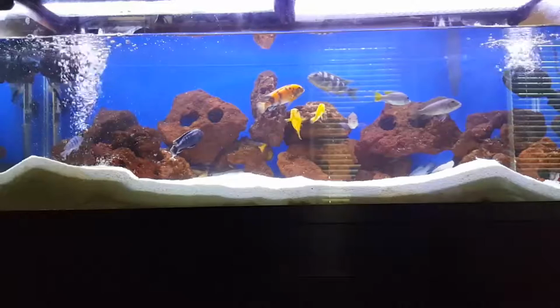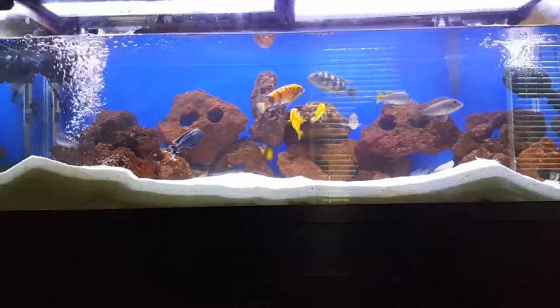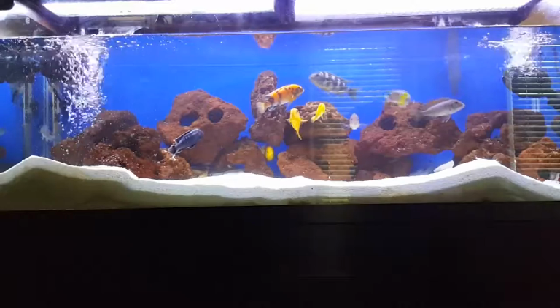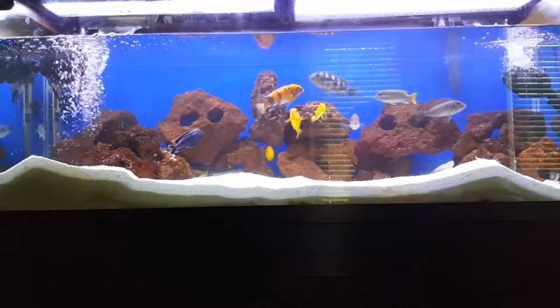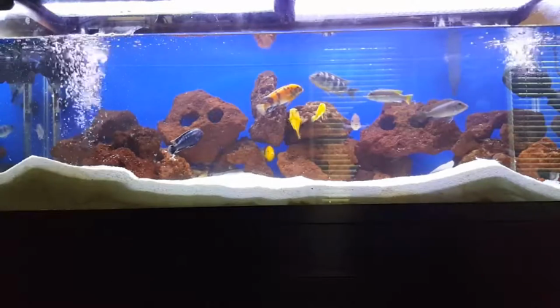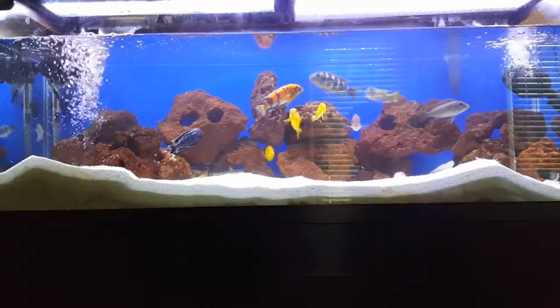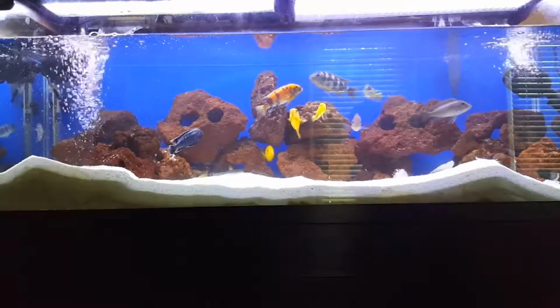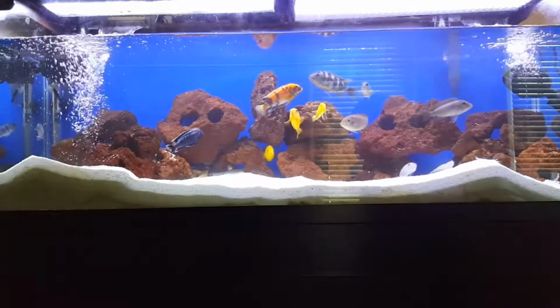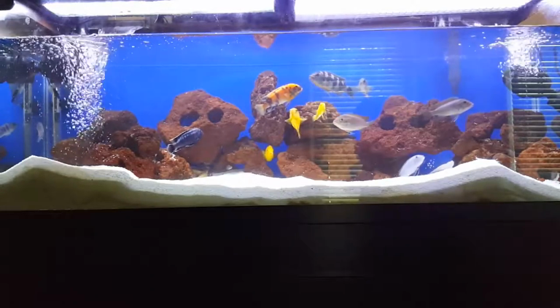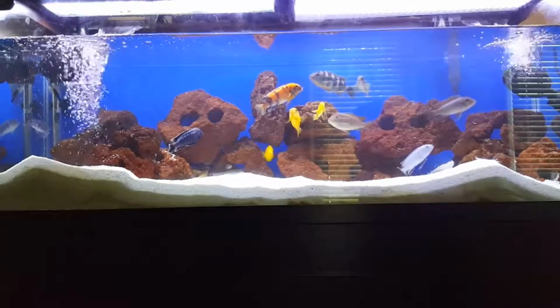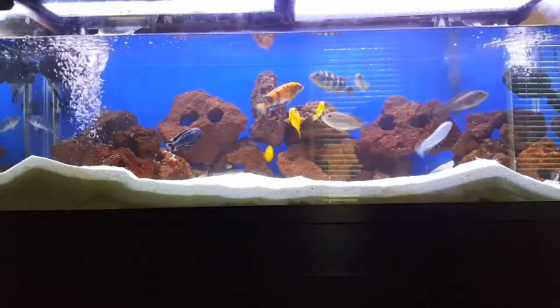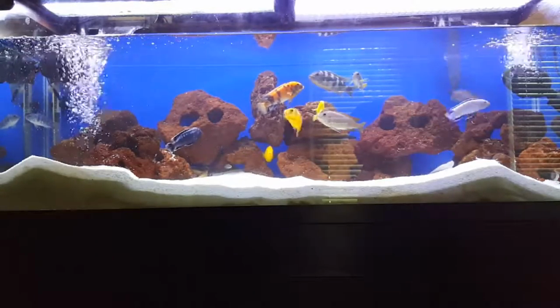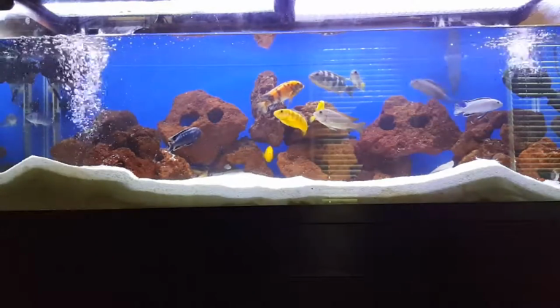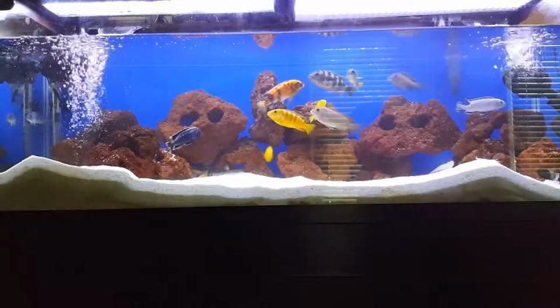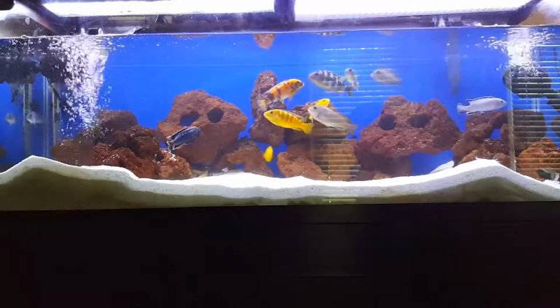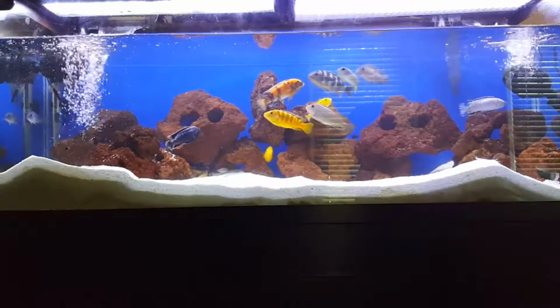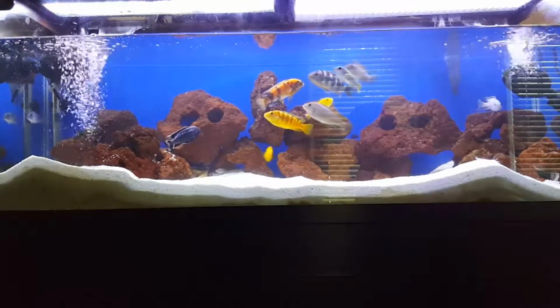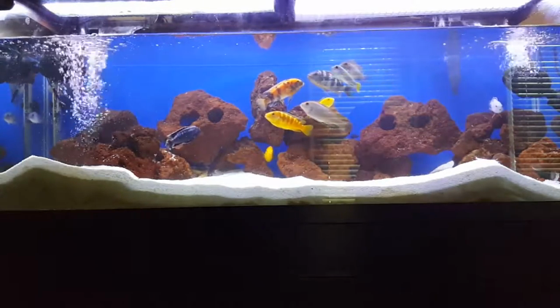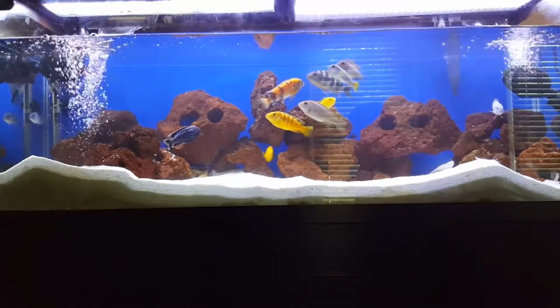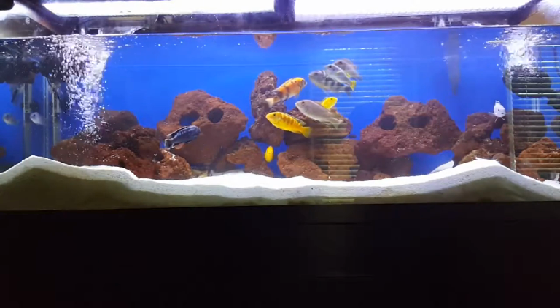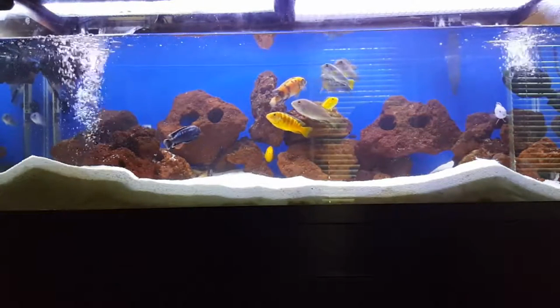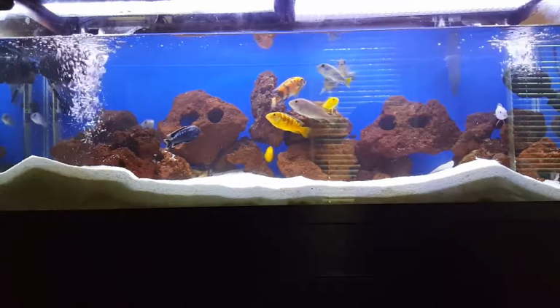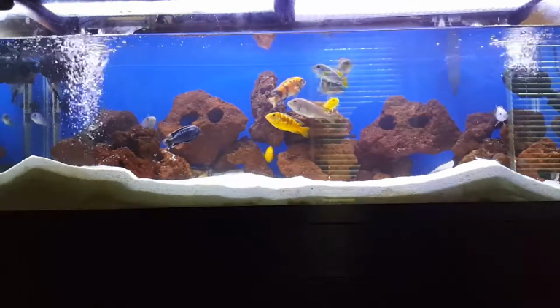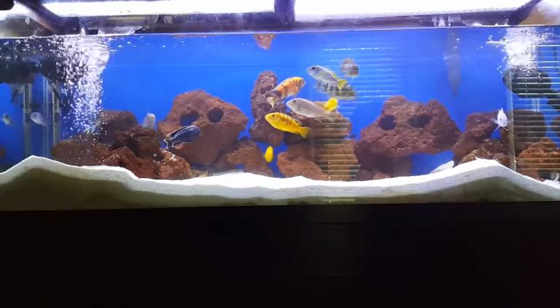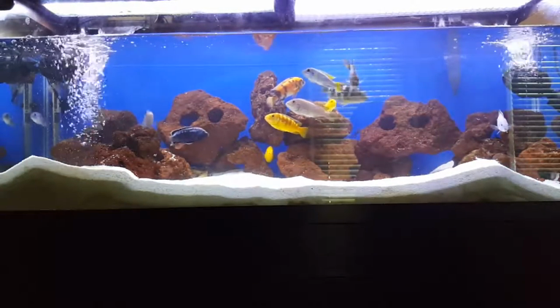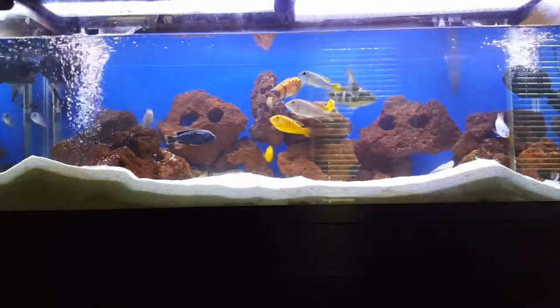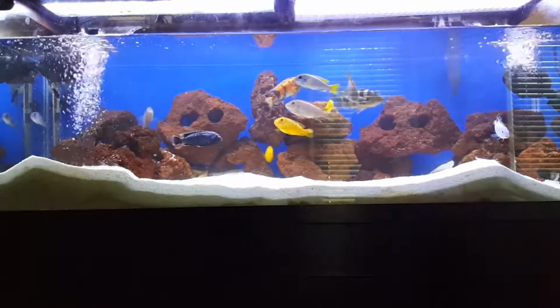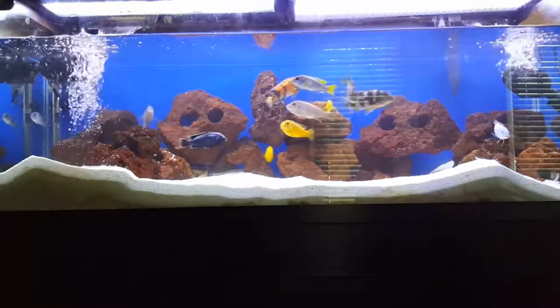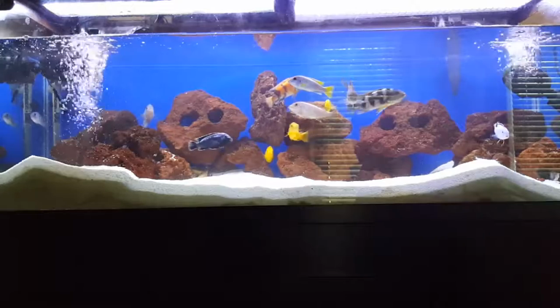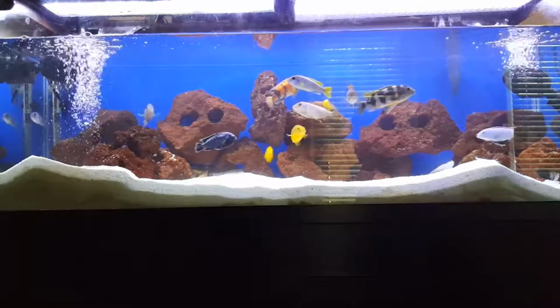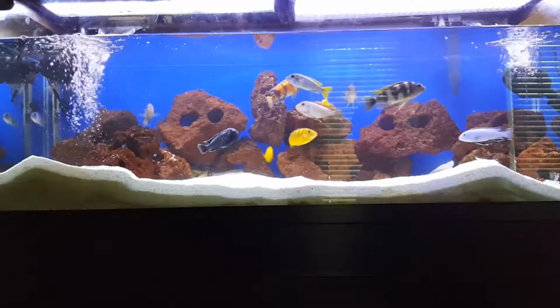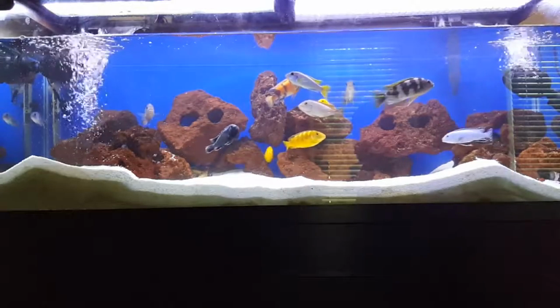What's up, what's up? Hey man, it's Water Change Tuesday over here for the 55 Mbuna.